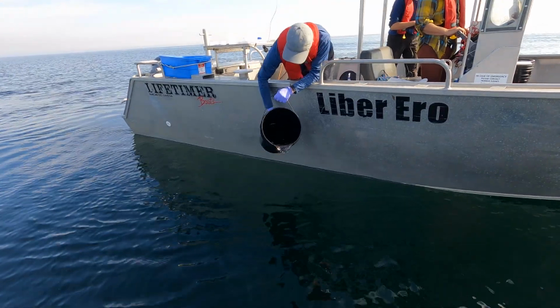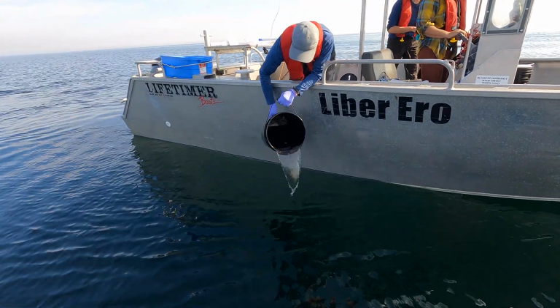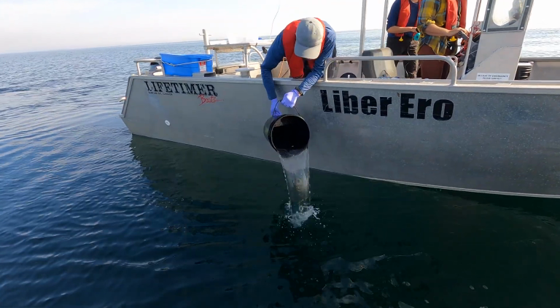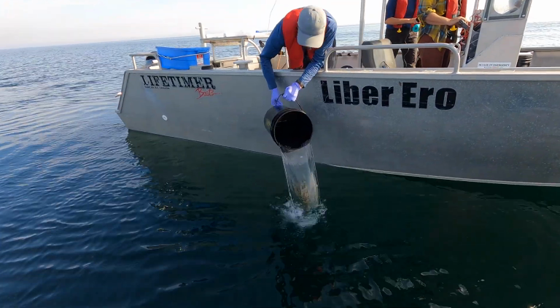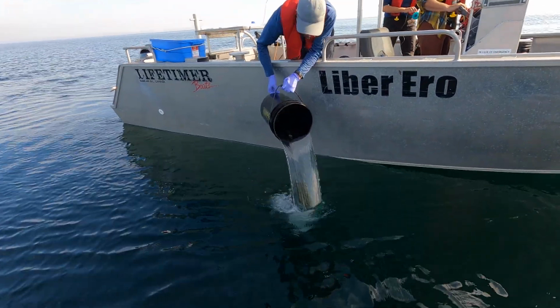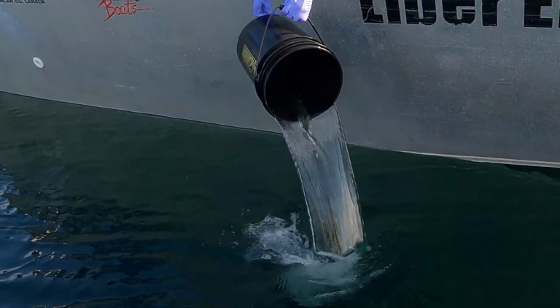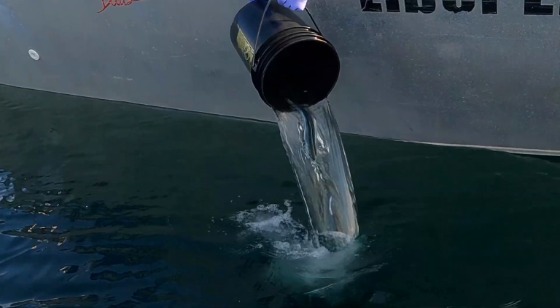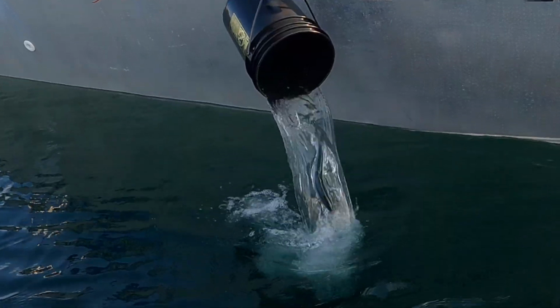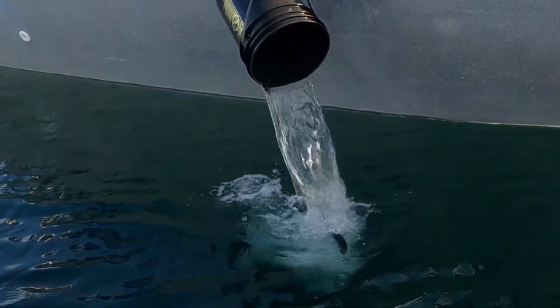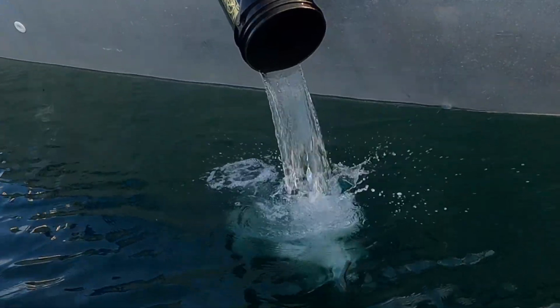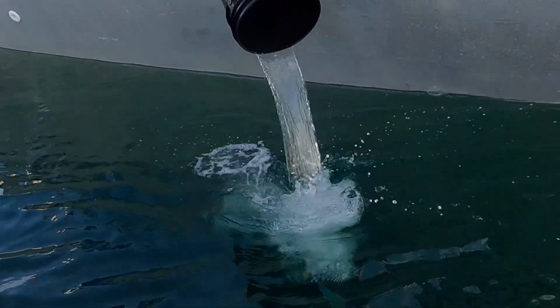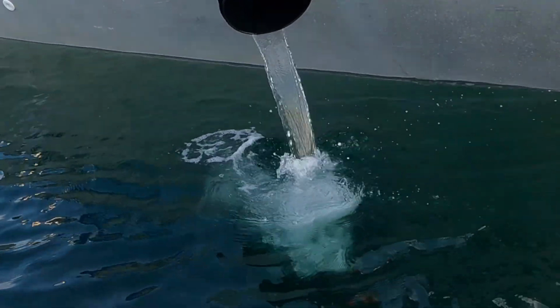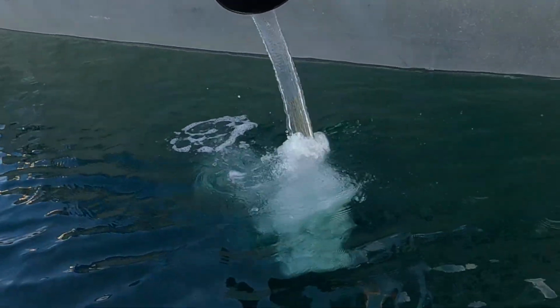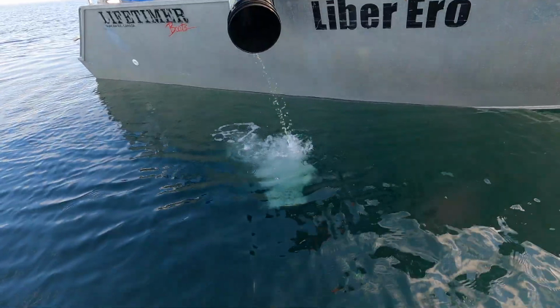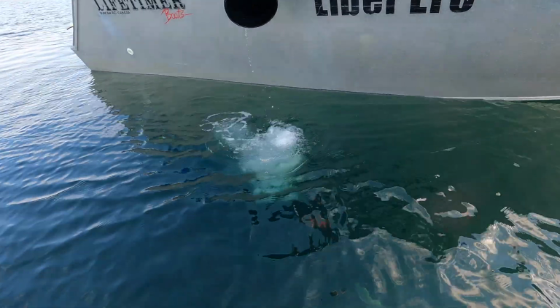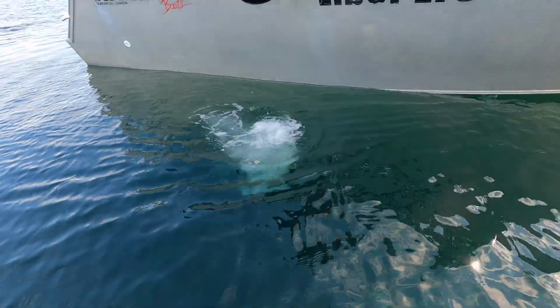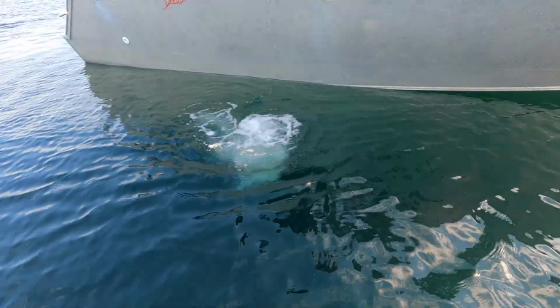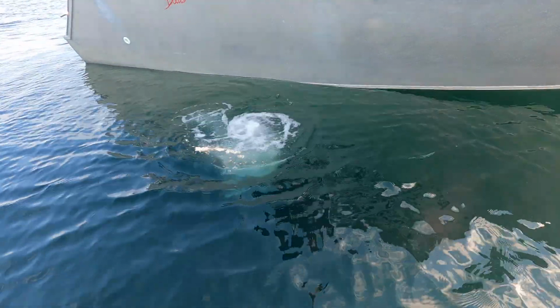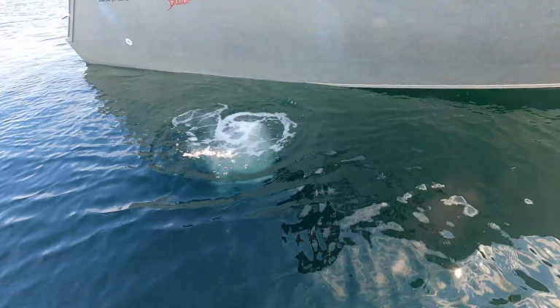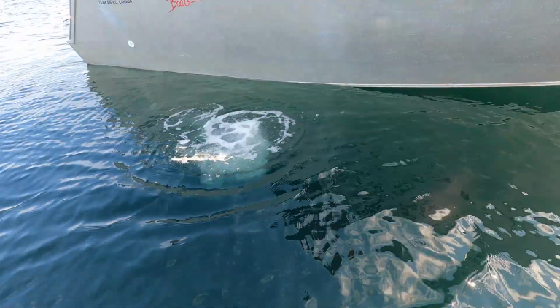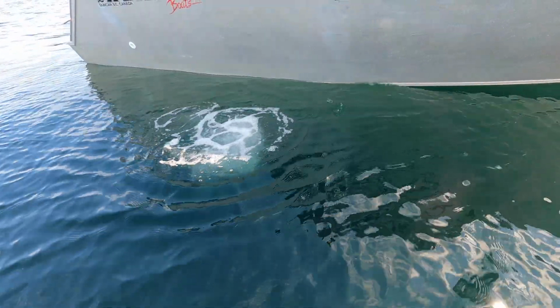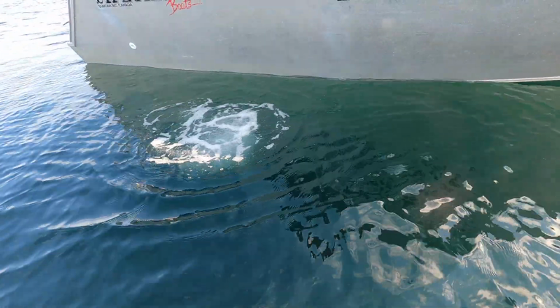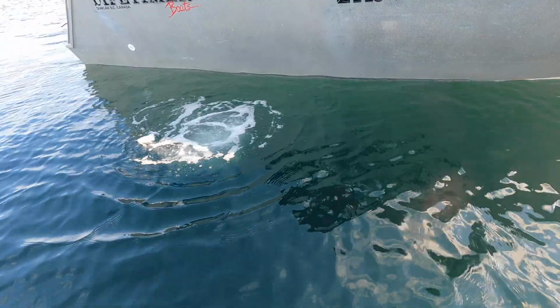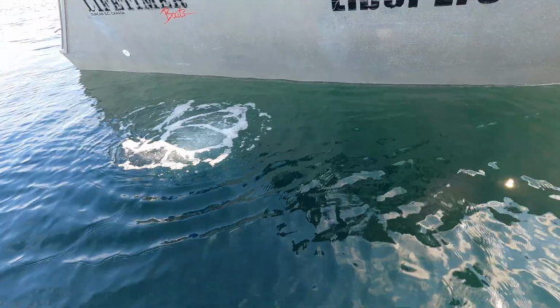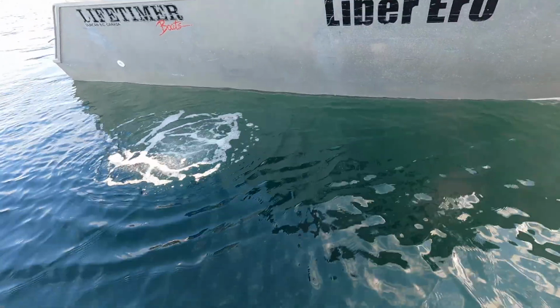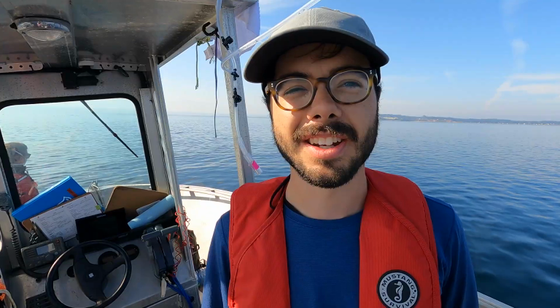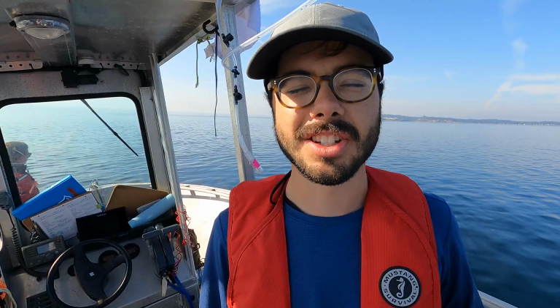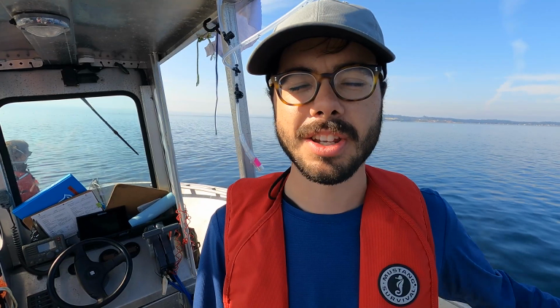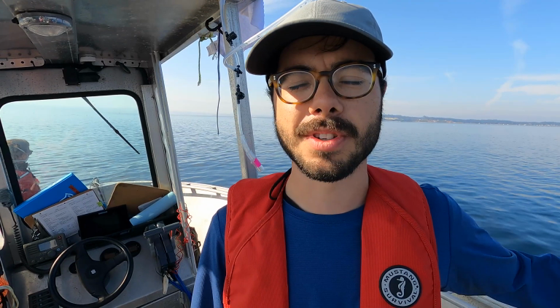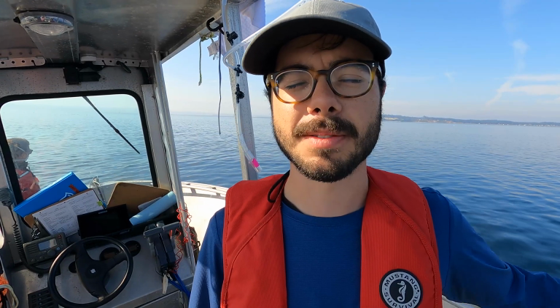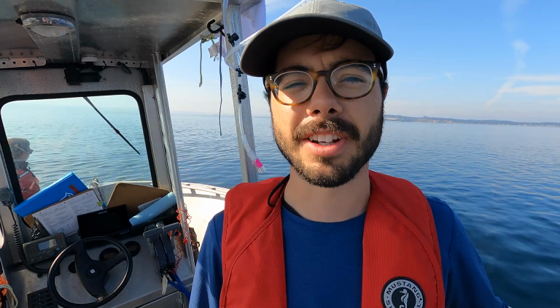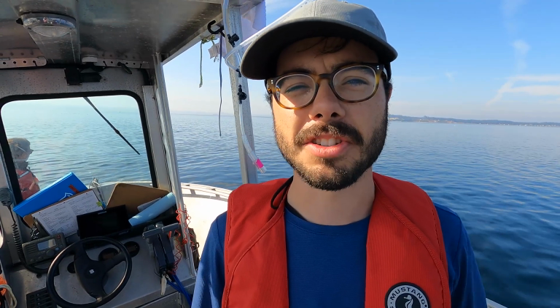Release time — where it swims off and continues on its migration.